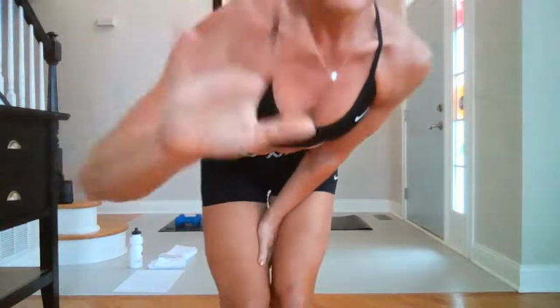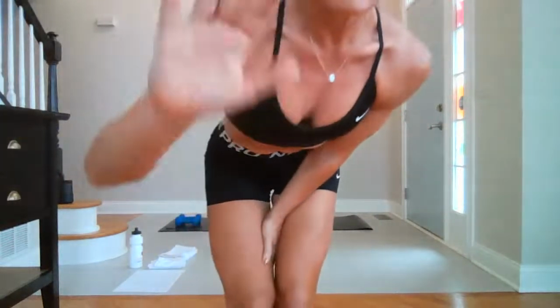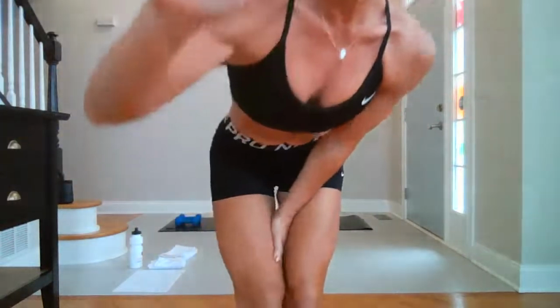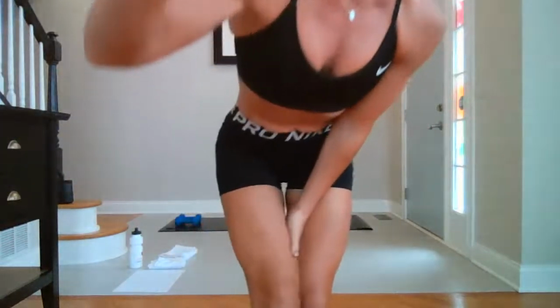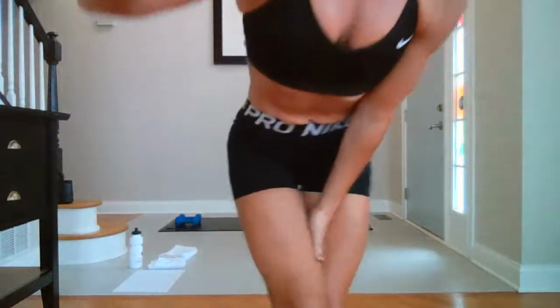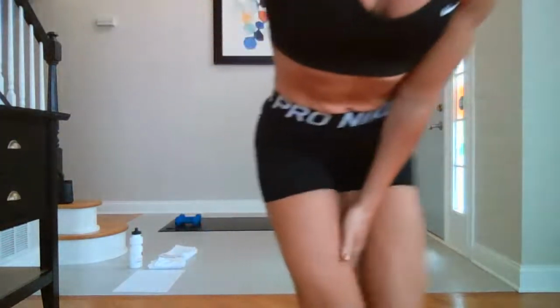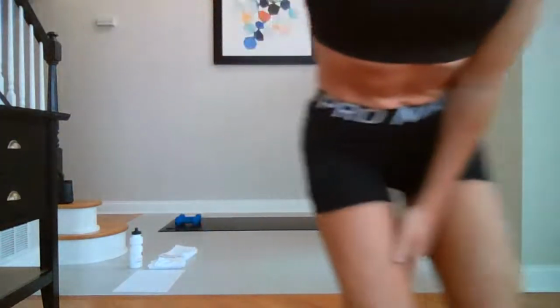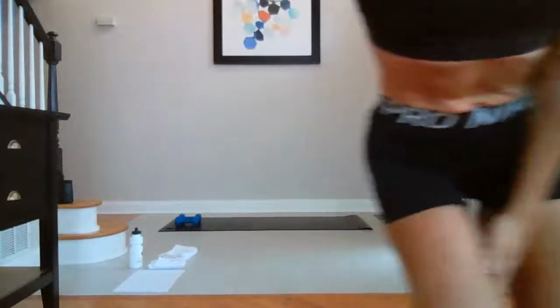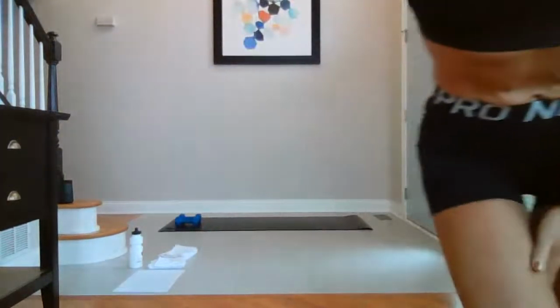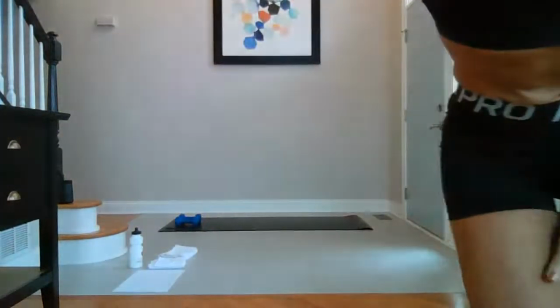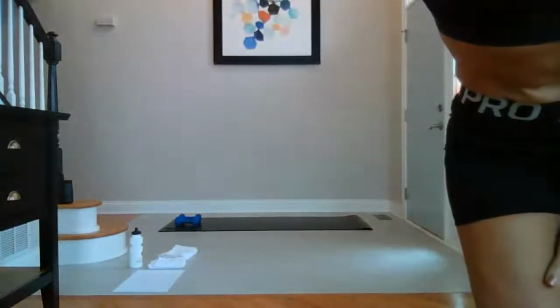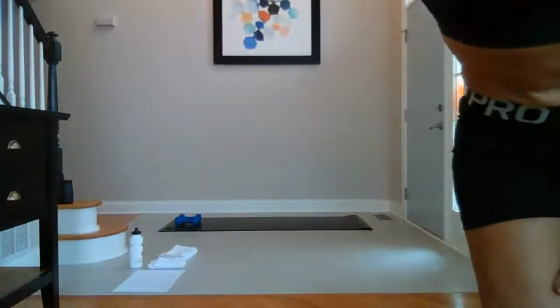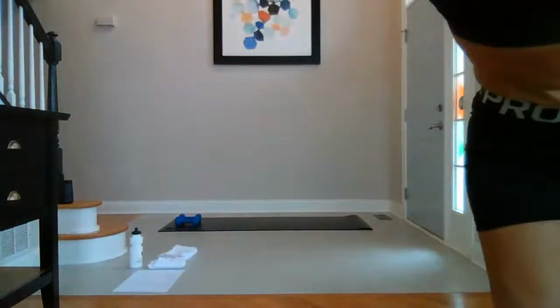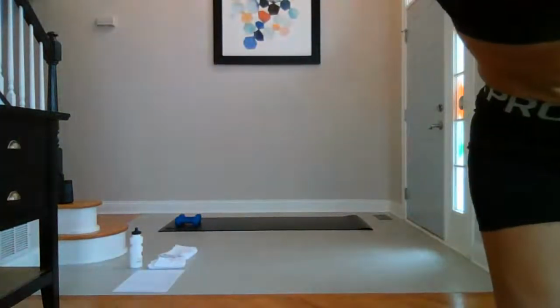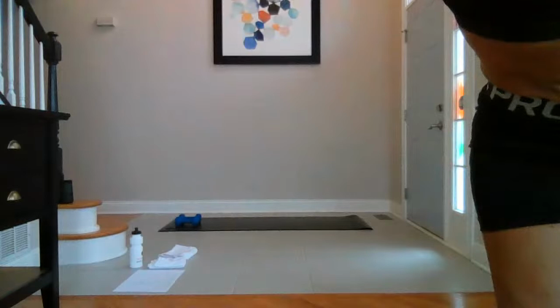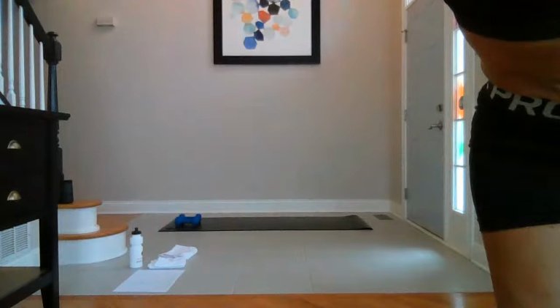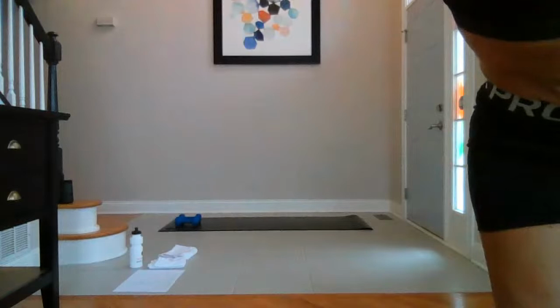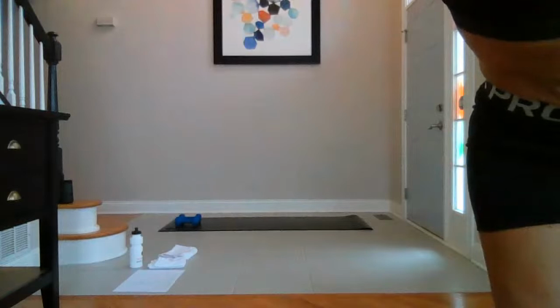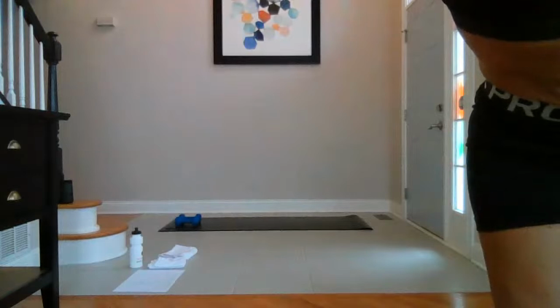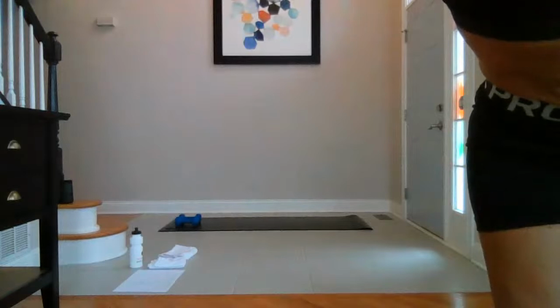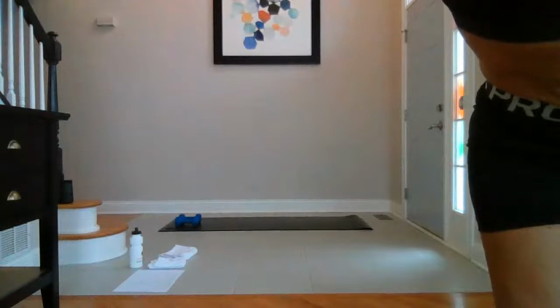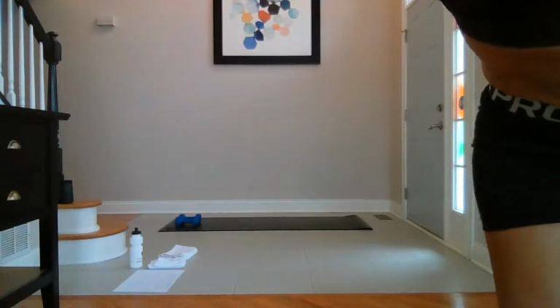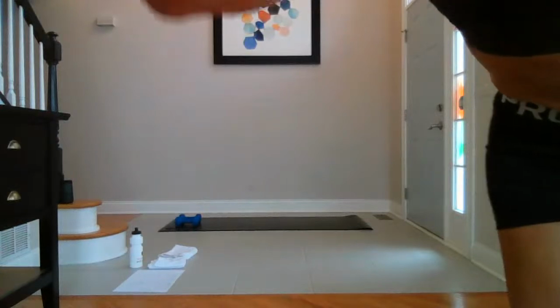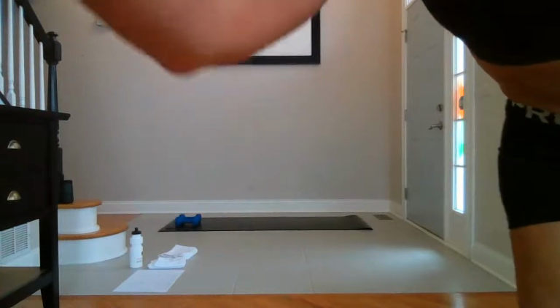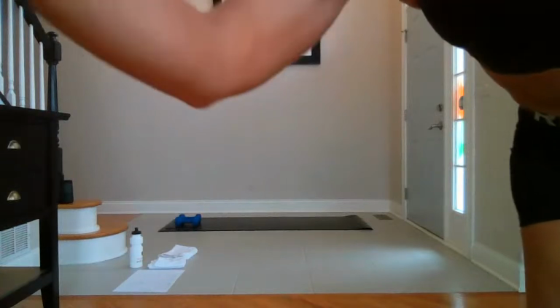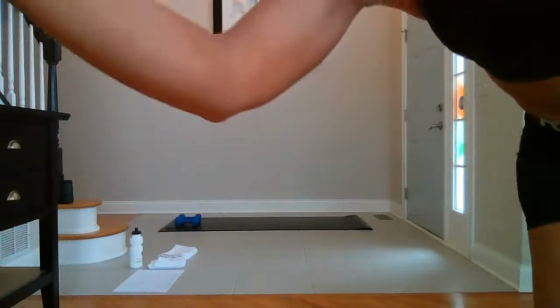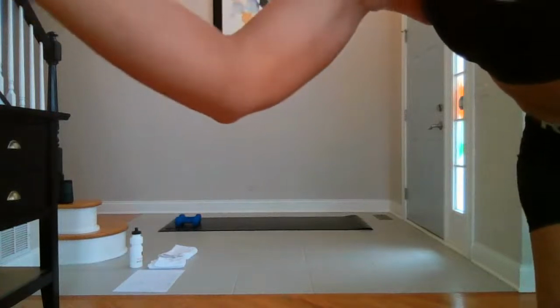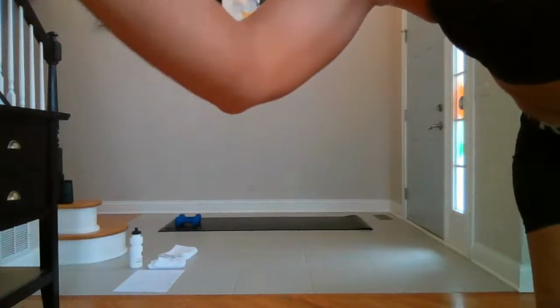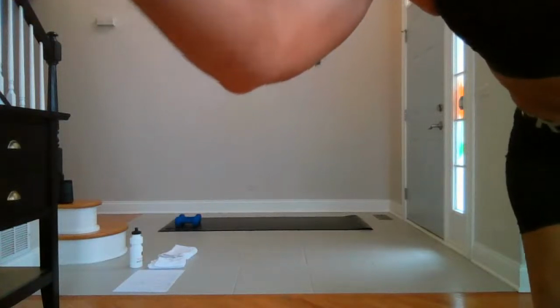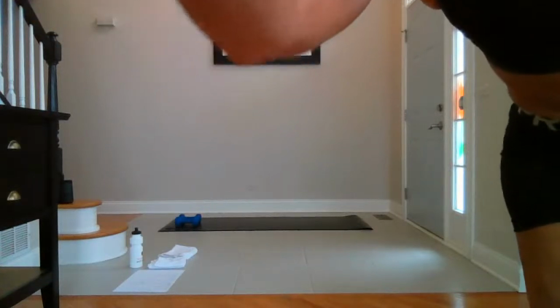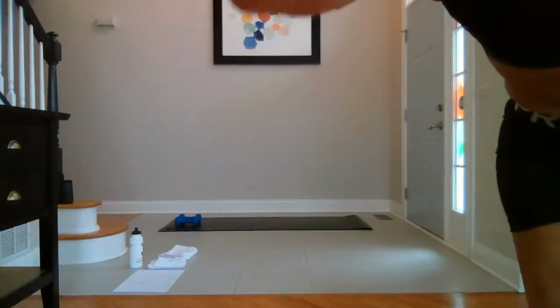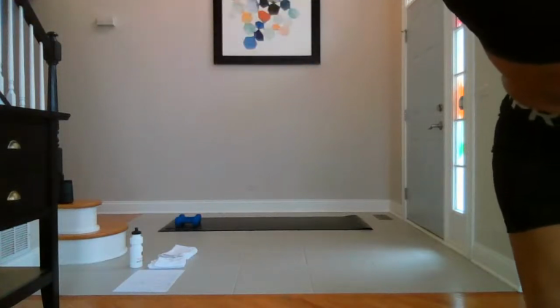Hi everybody, hang on one sec. I need to go up this way. What am I doing? I'm standing right in front of the camera. That's obnoxious.